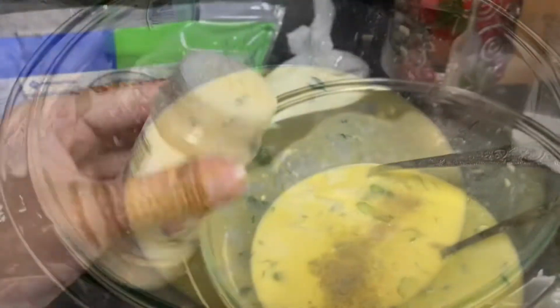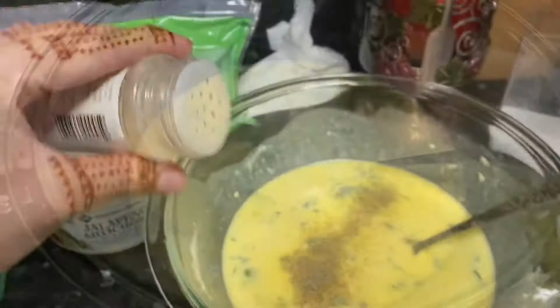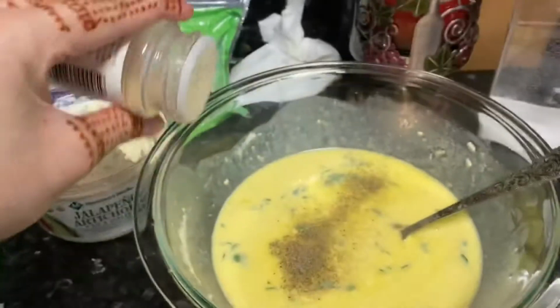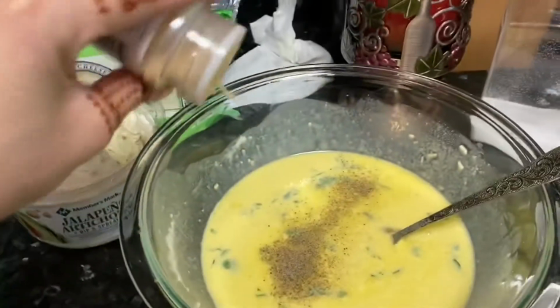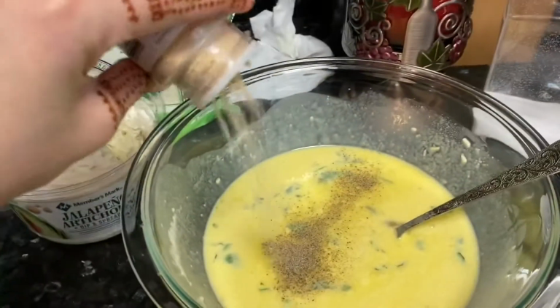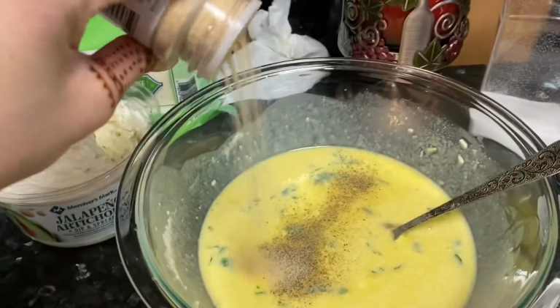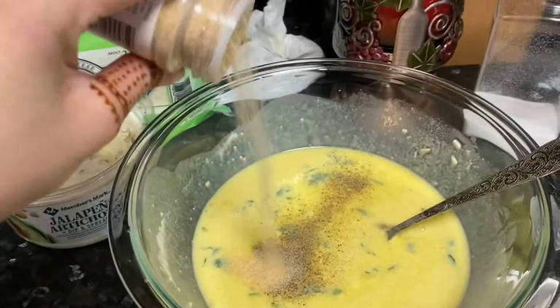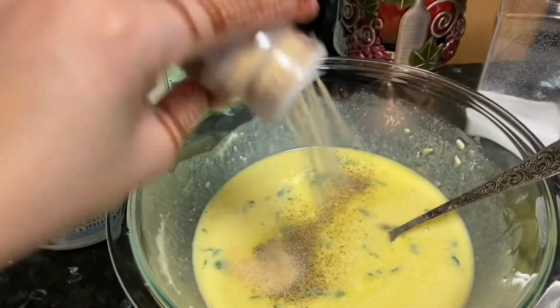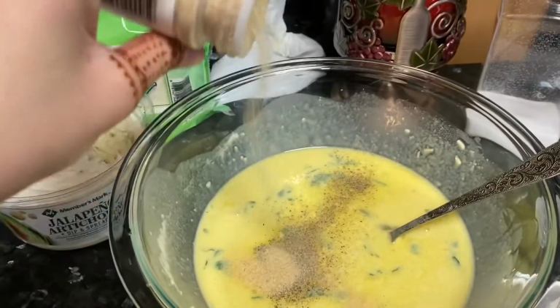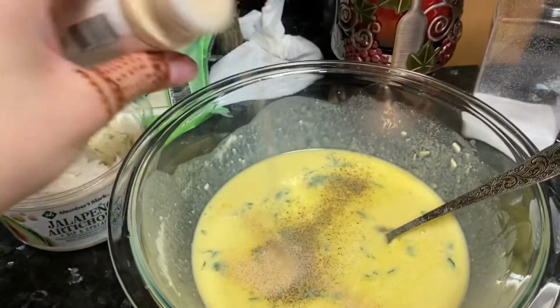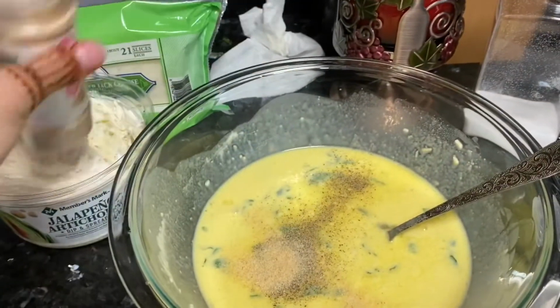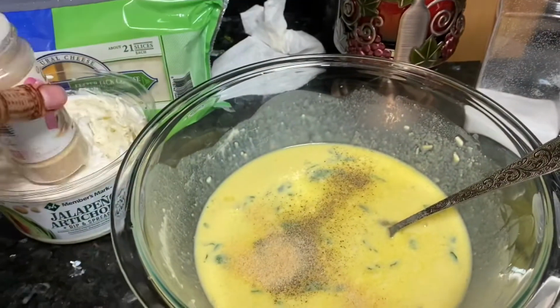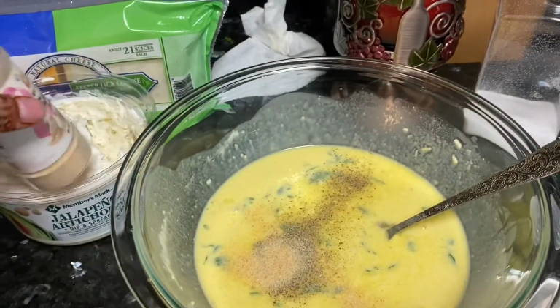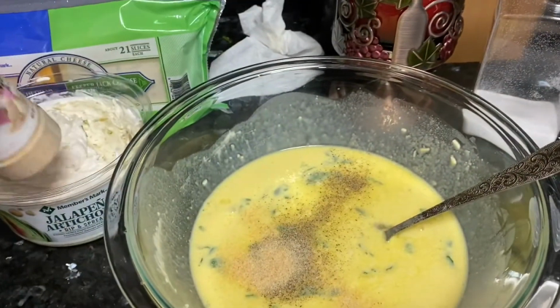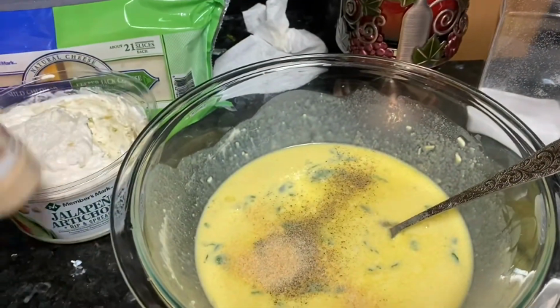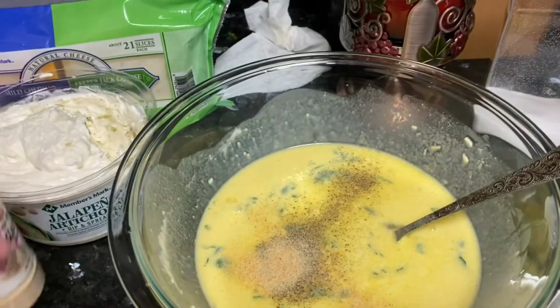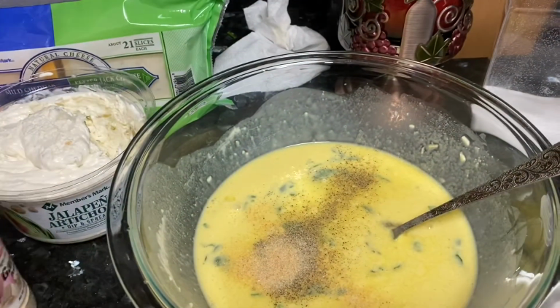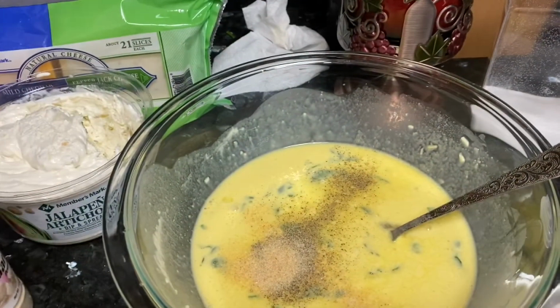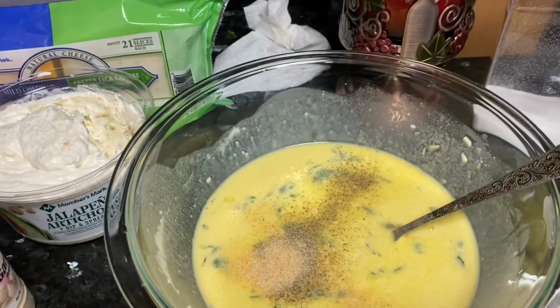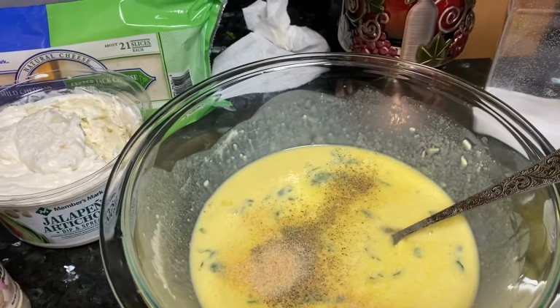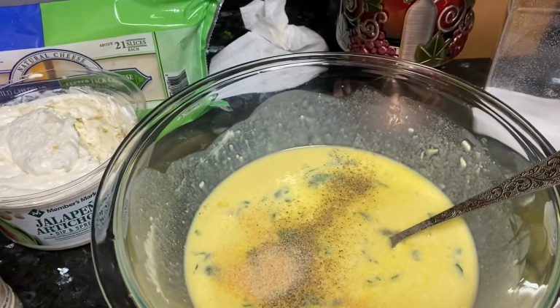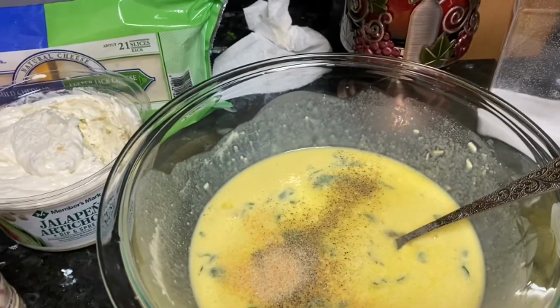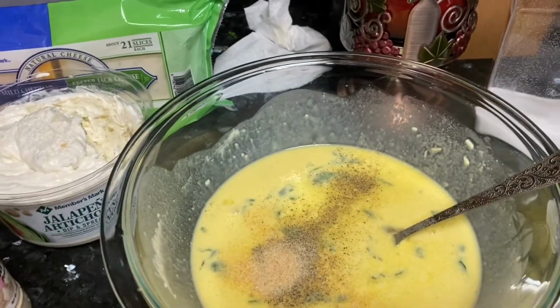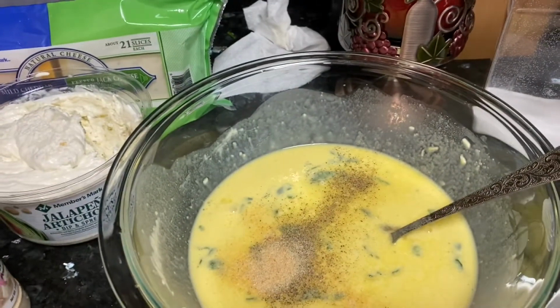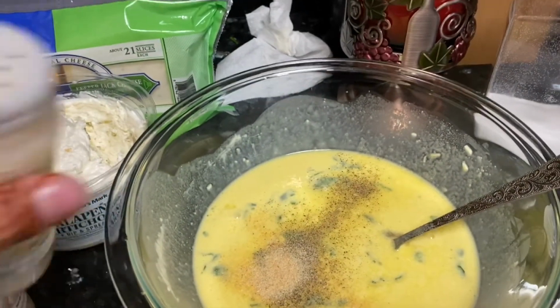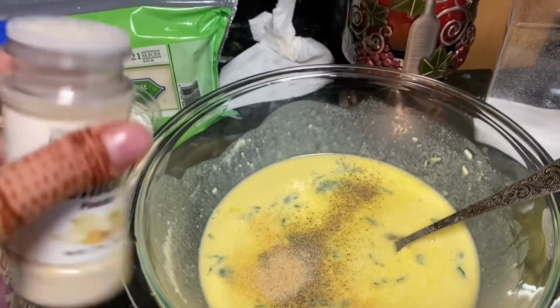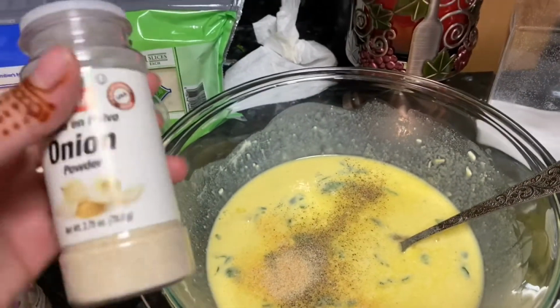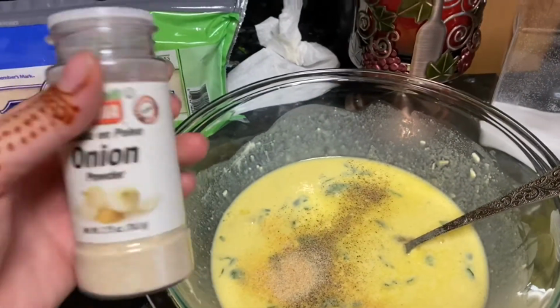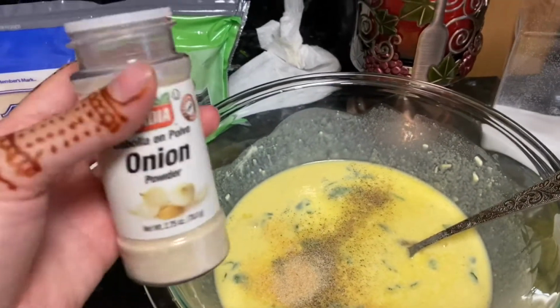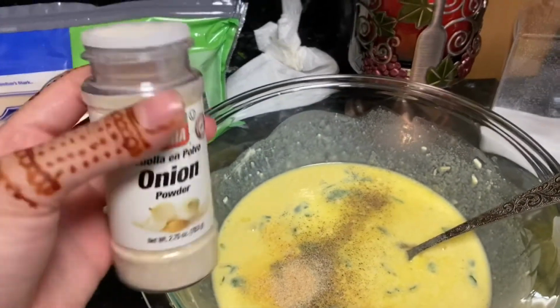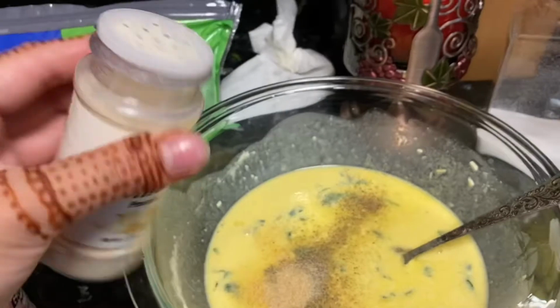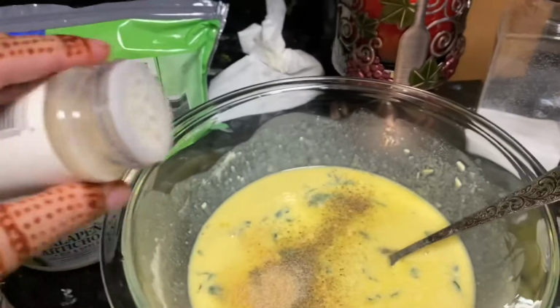Now adding some garlic powder and some onion powder to the mixture.